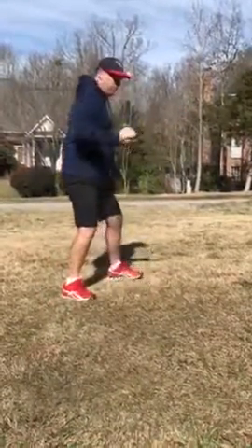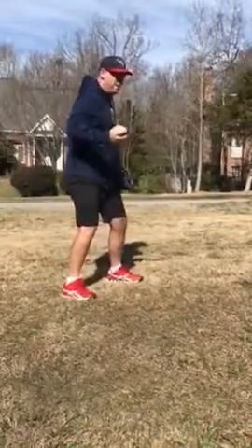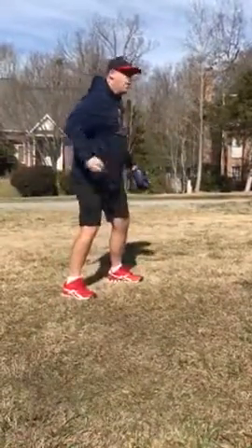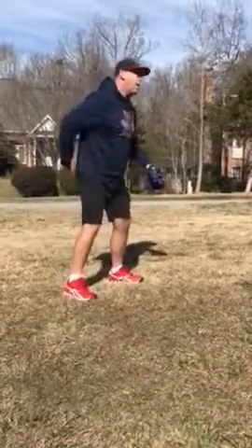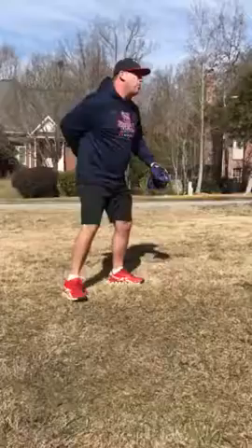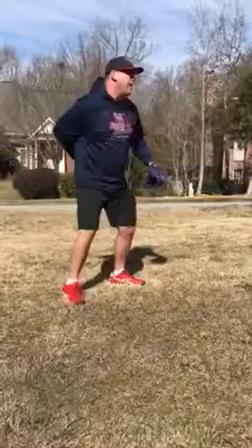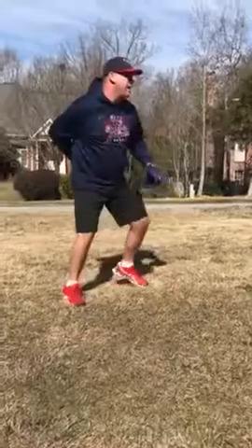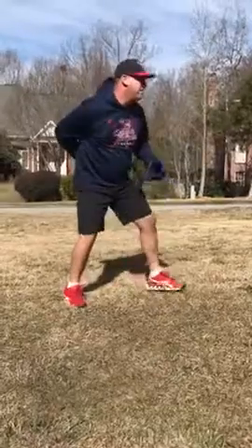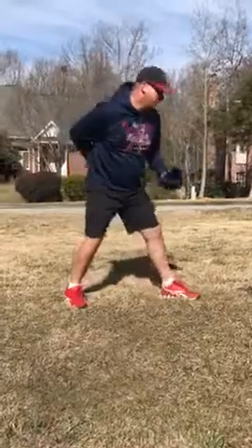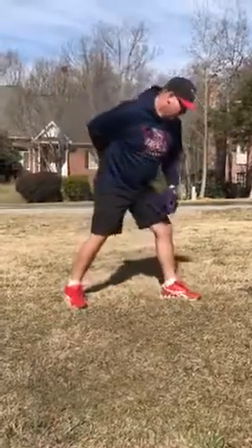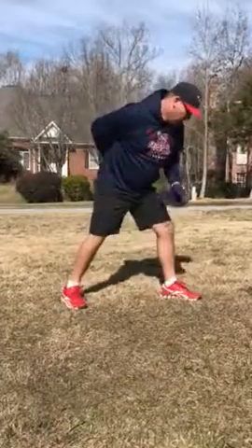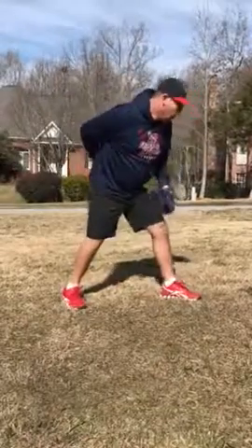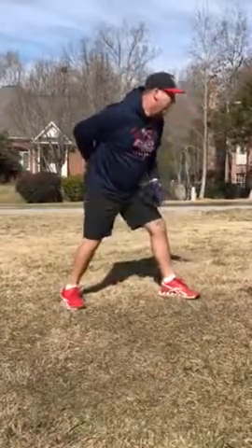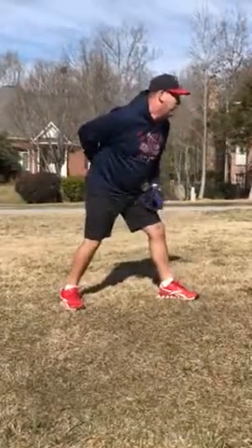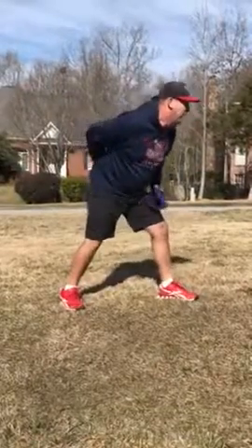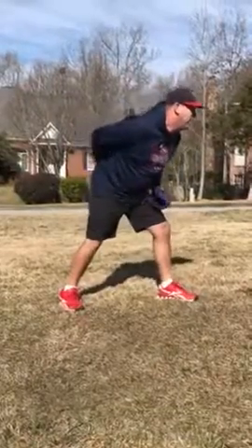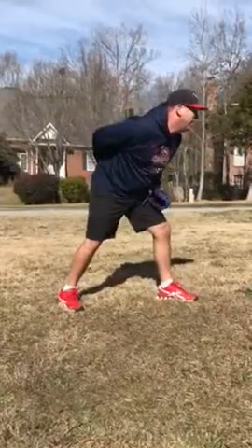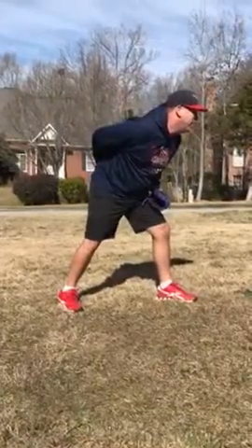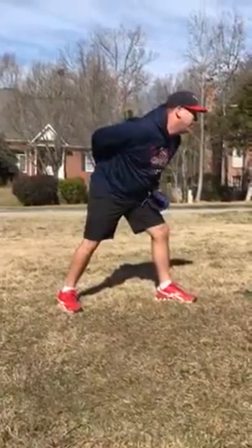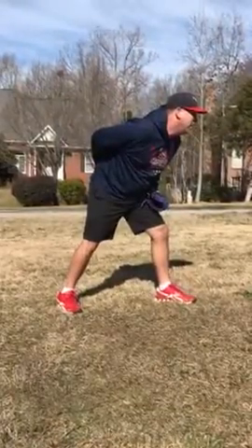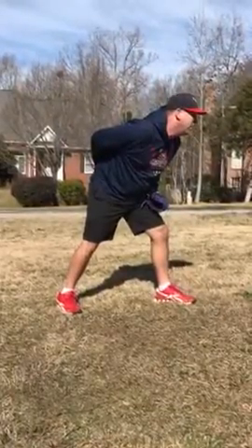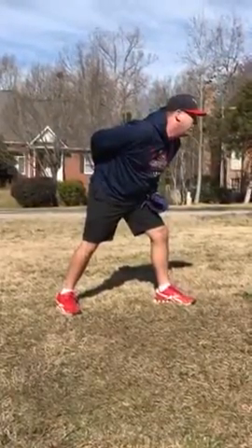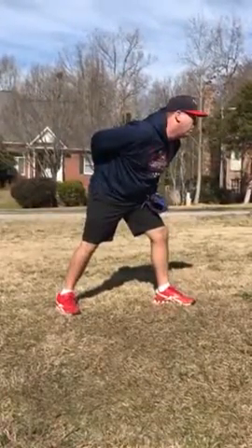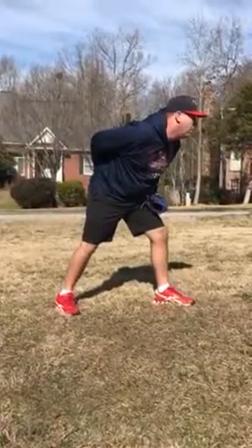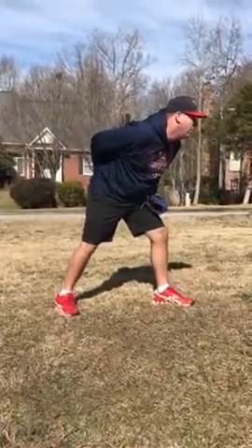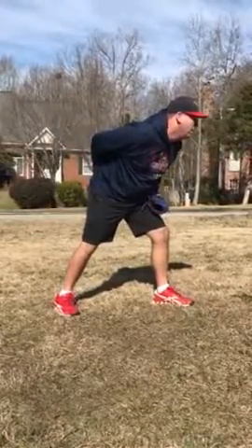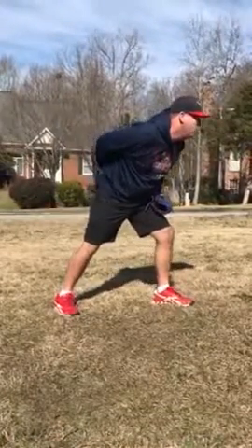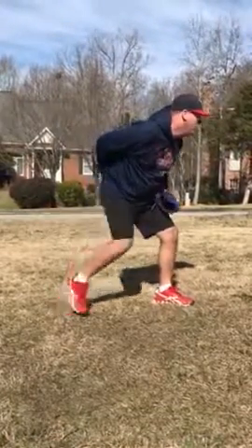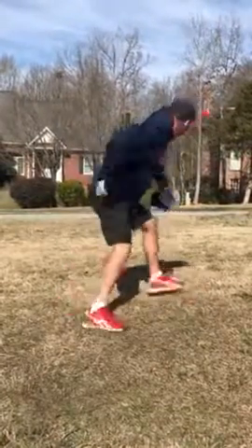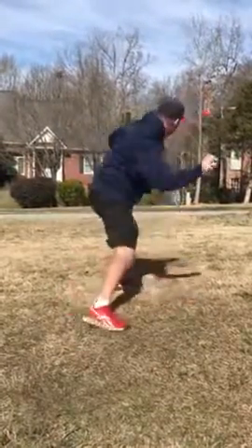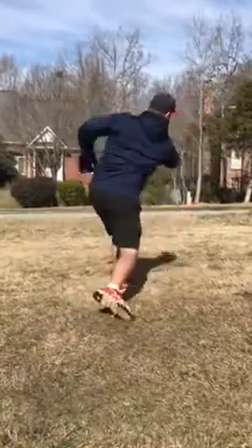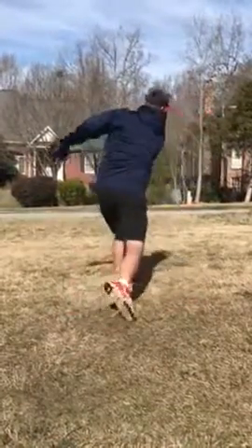So I want that ball right on my hip — open up a little bit, right here. One, two, boom. I want that ball right on my hip.